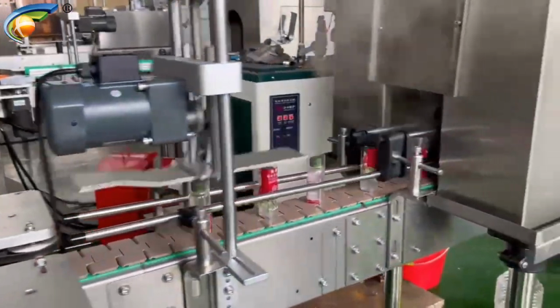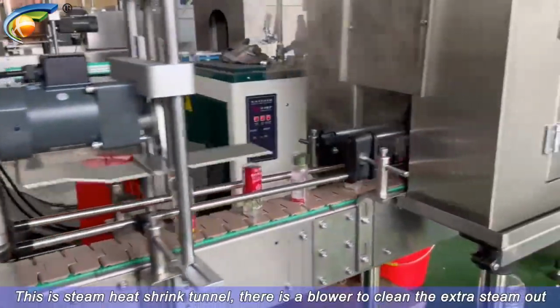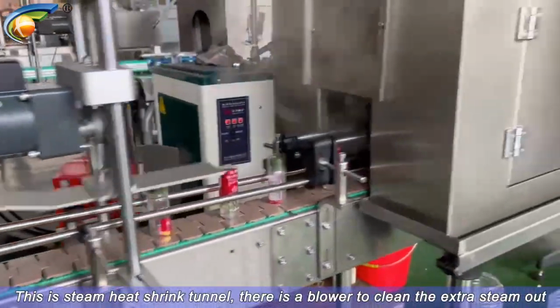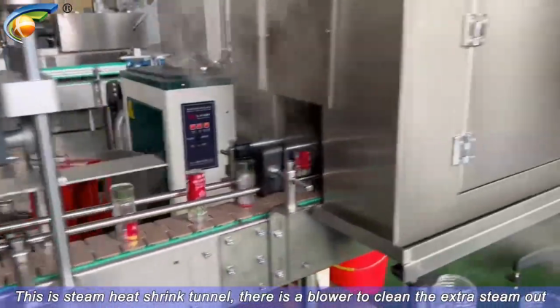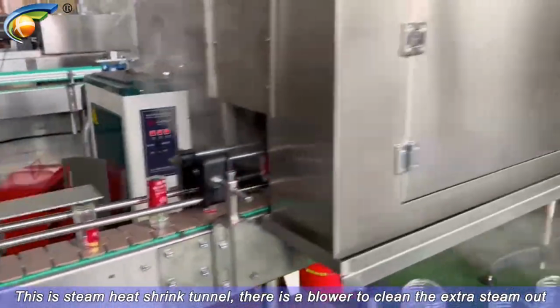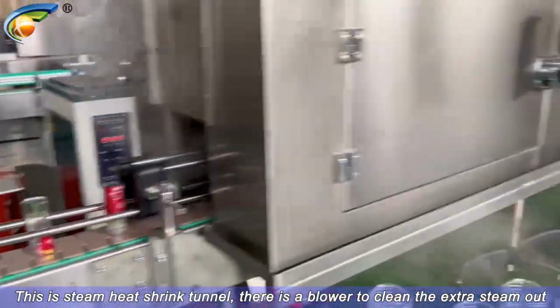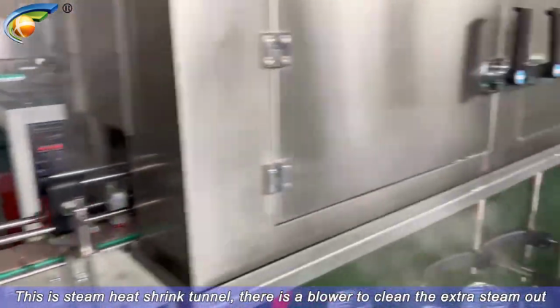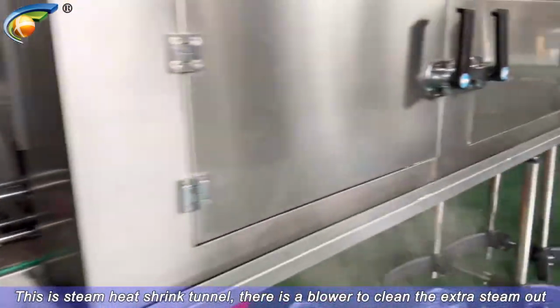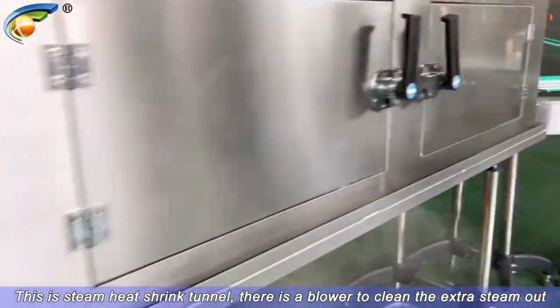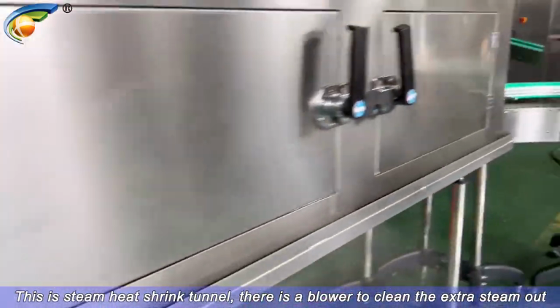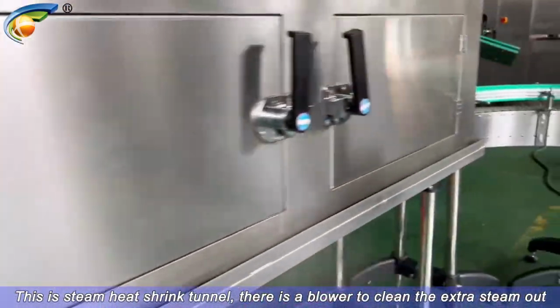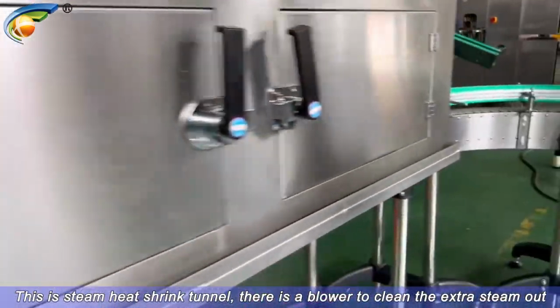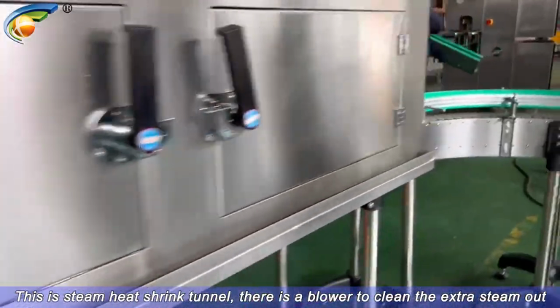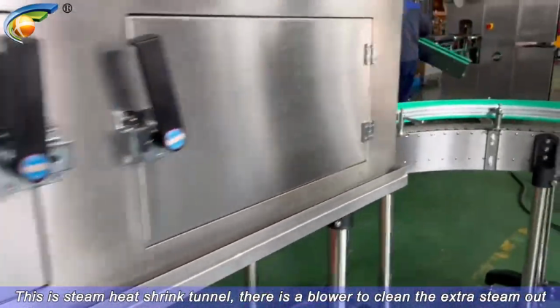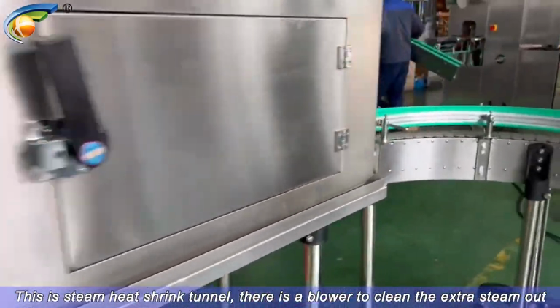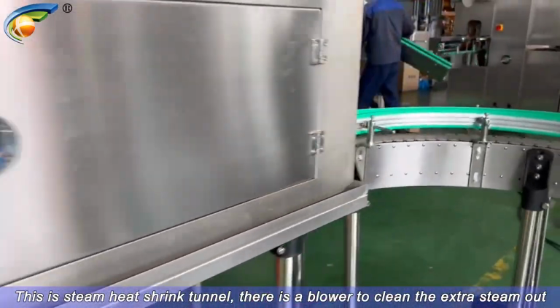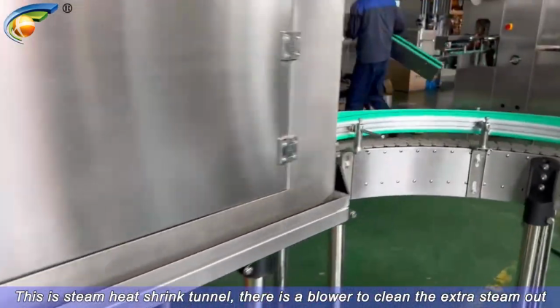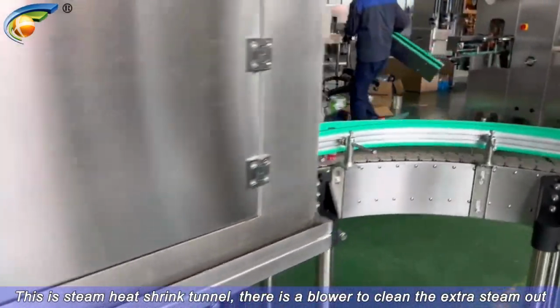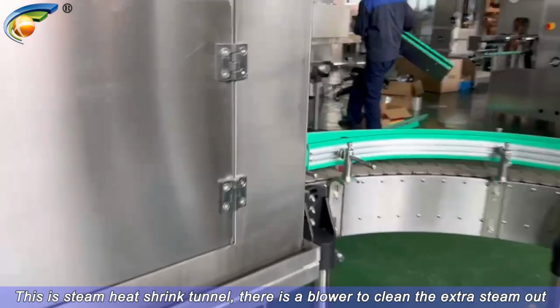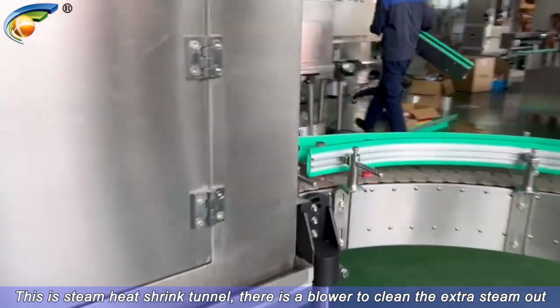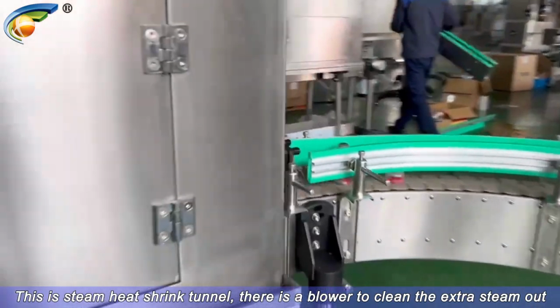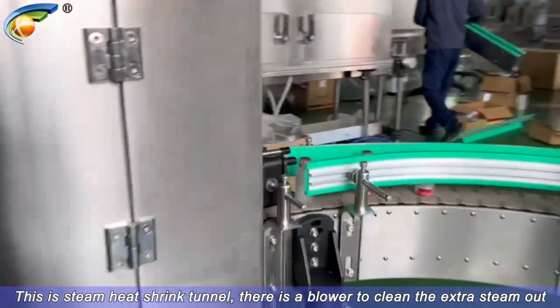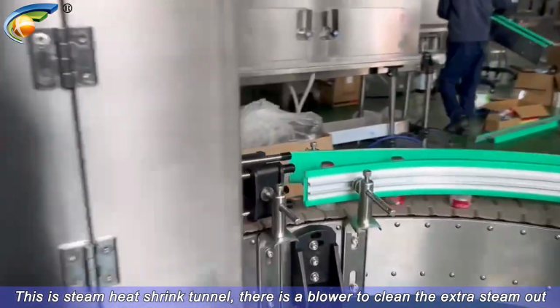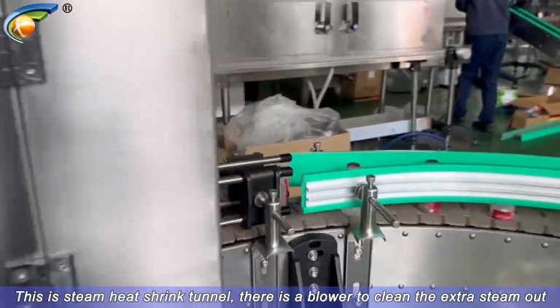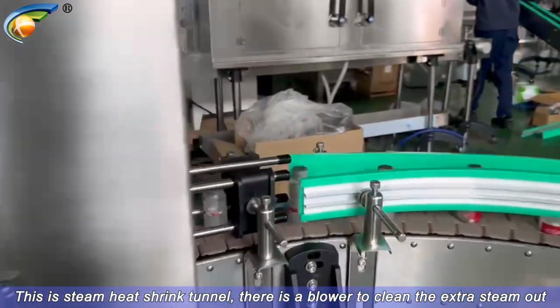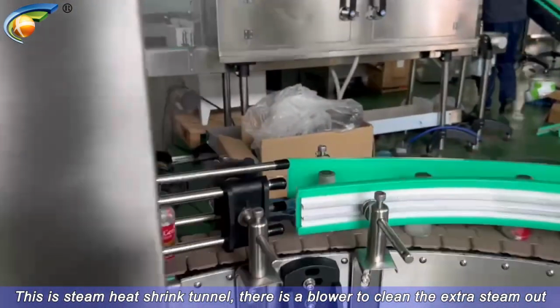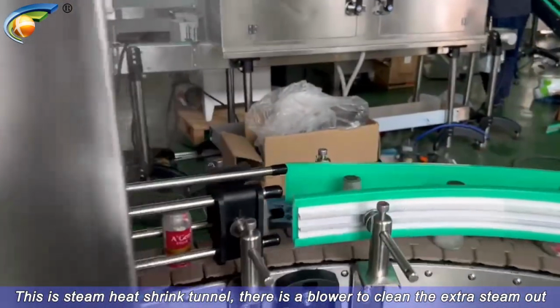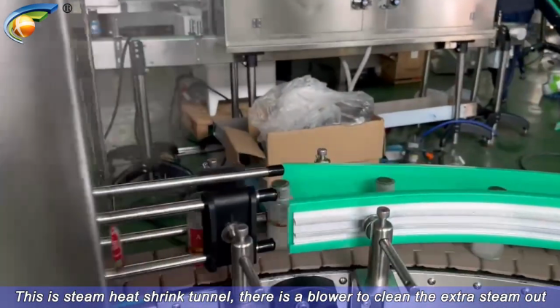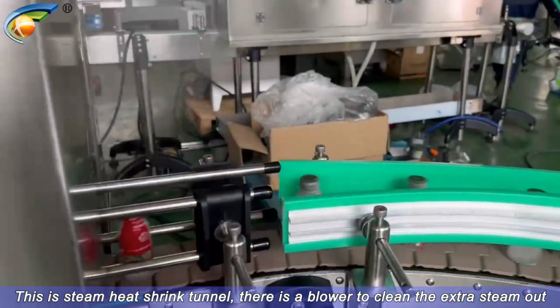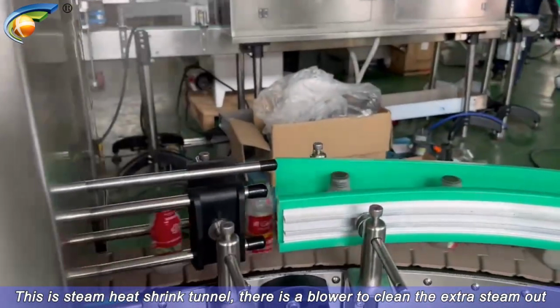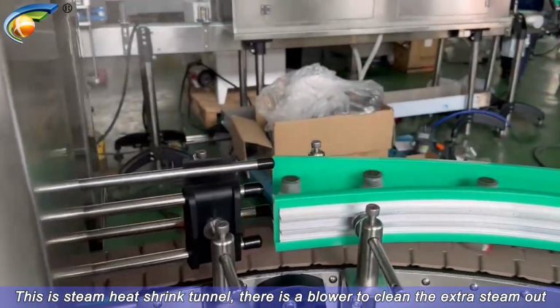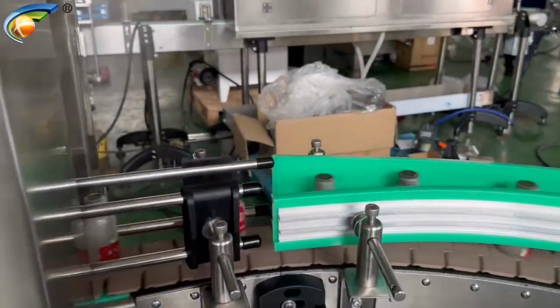This is a steam heat shrink tunnel. There is a blower to clean the extra steam out.